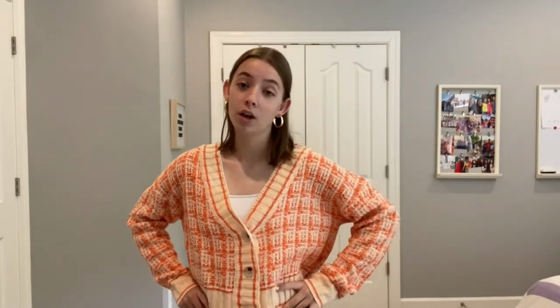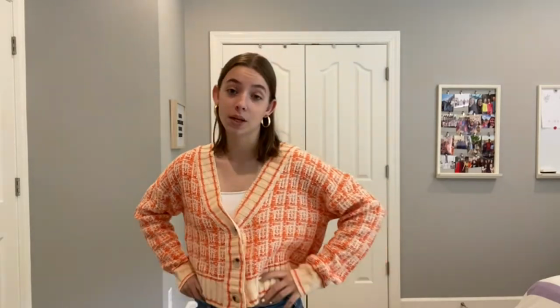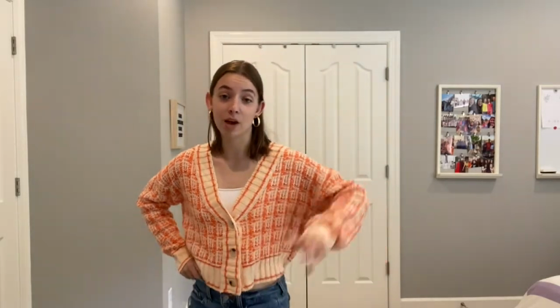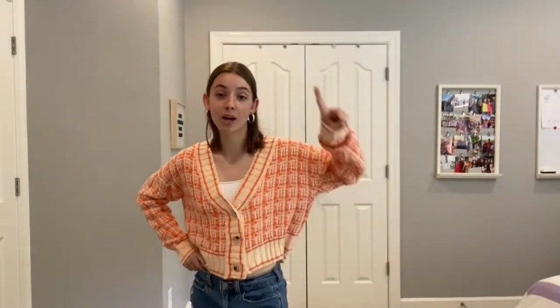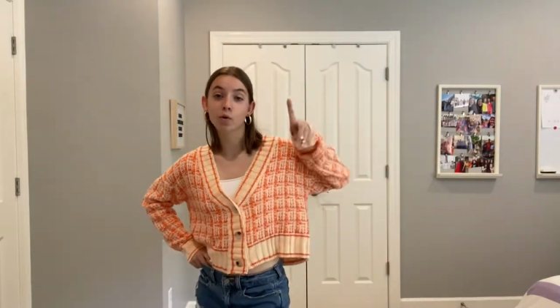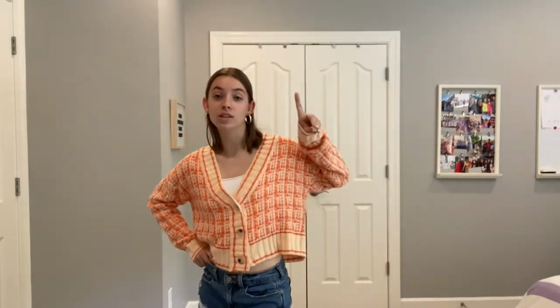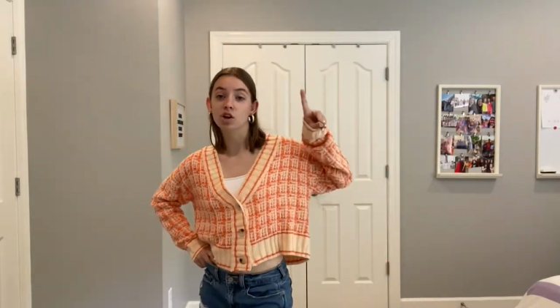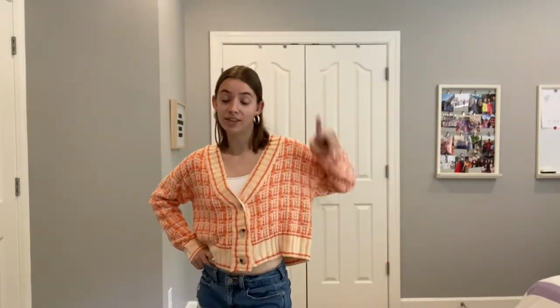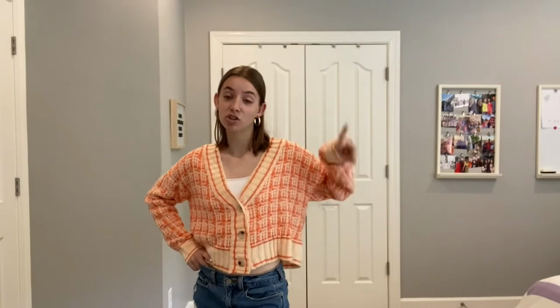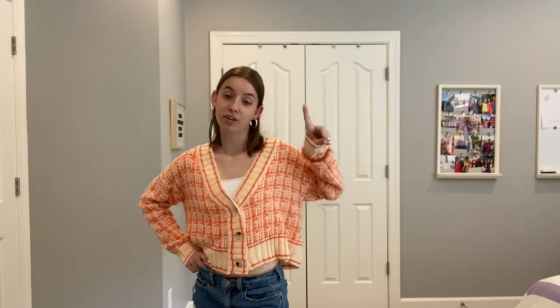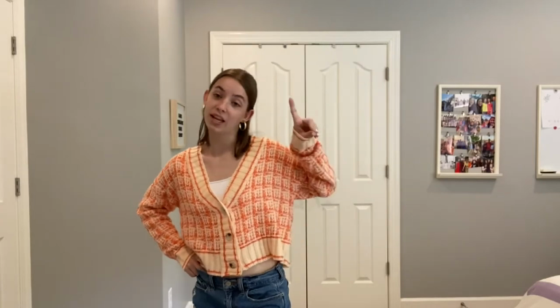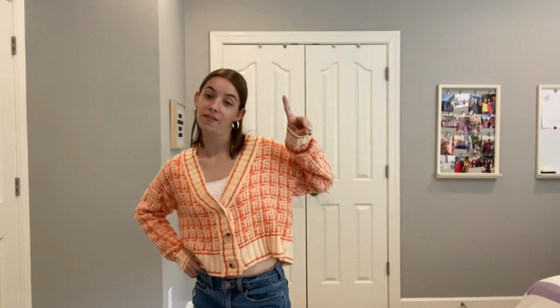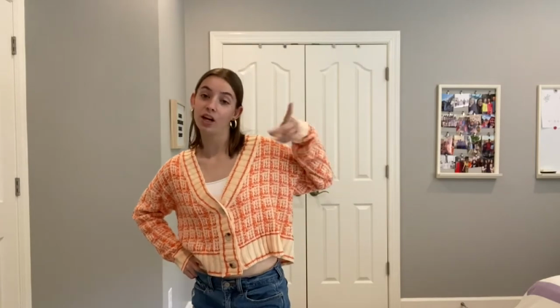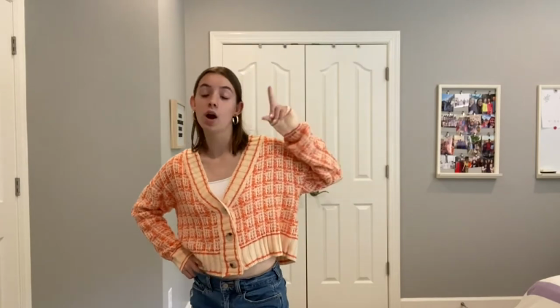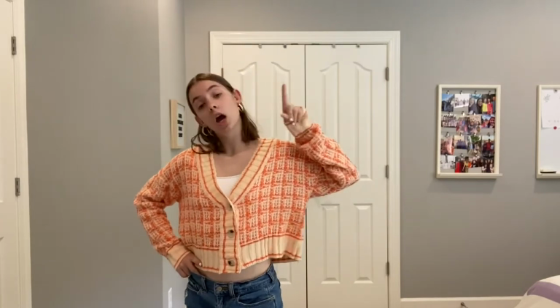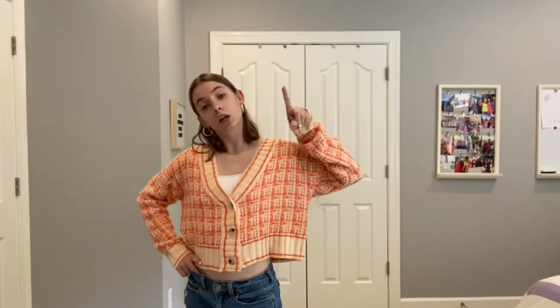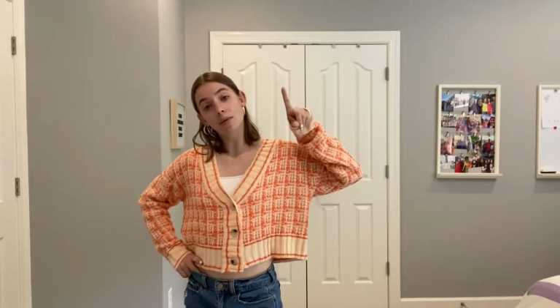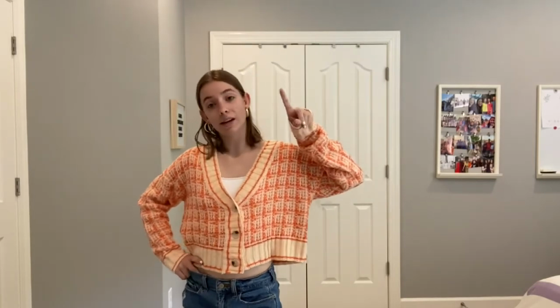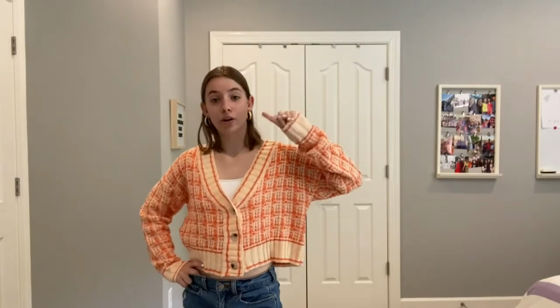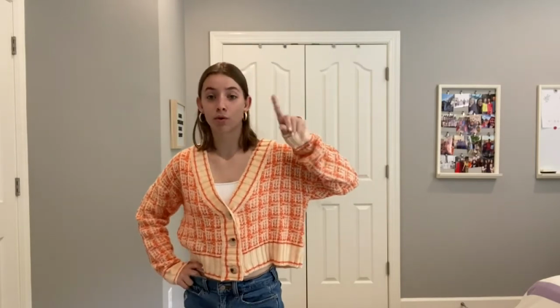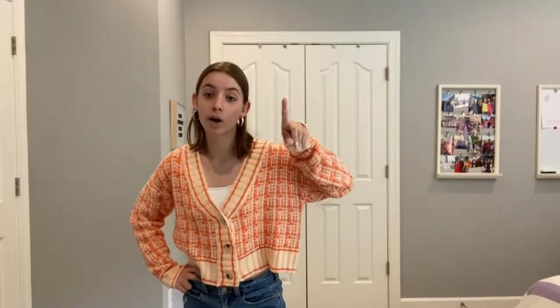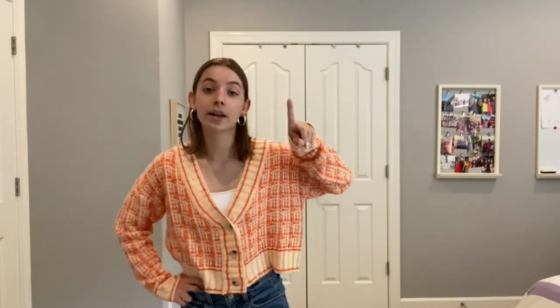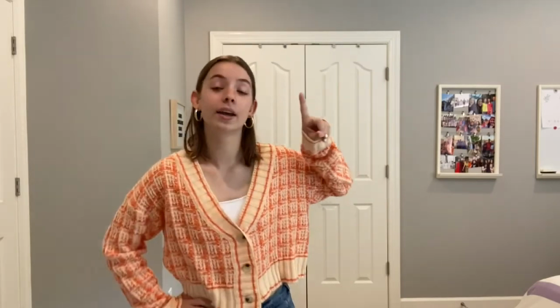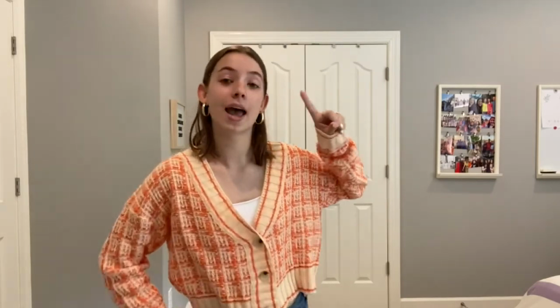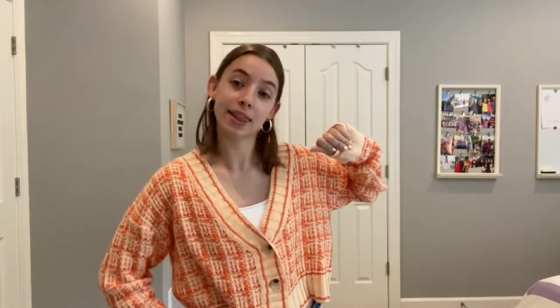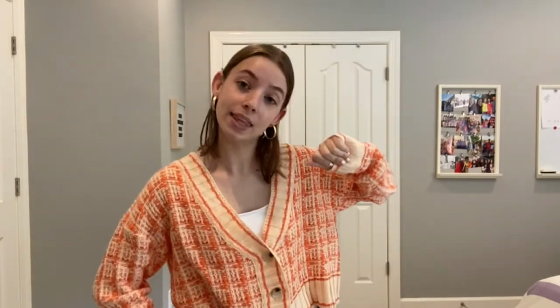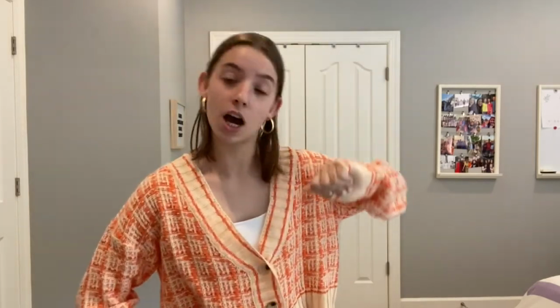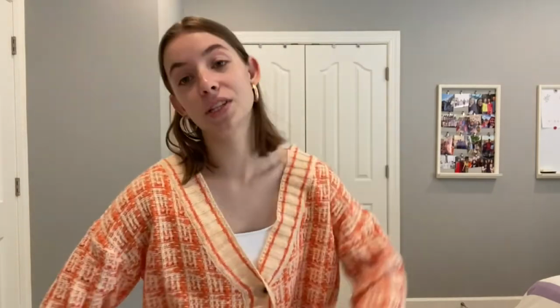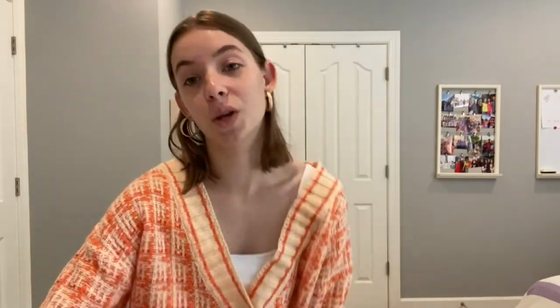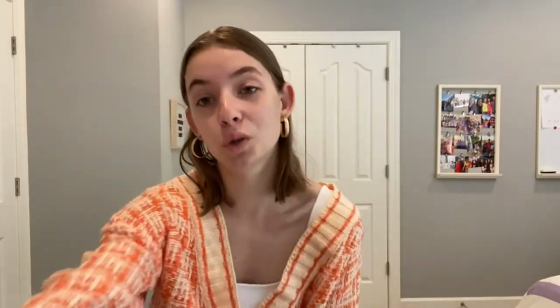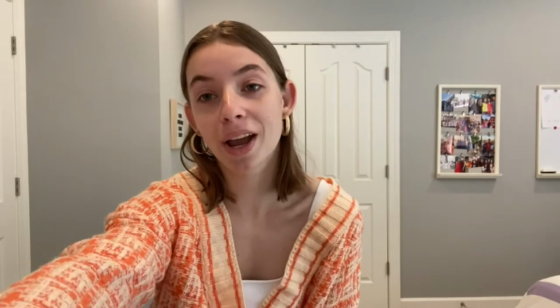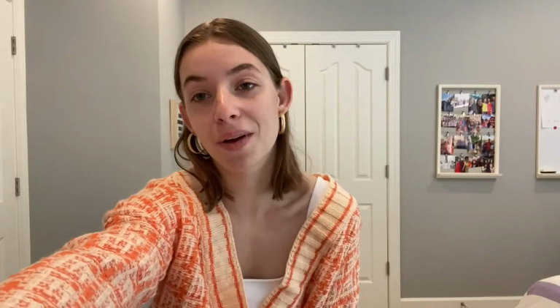So that's outfit number one! If this is your favorite at the end of the video, comment number one in the comments so we know what you're talking about.